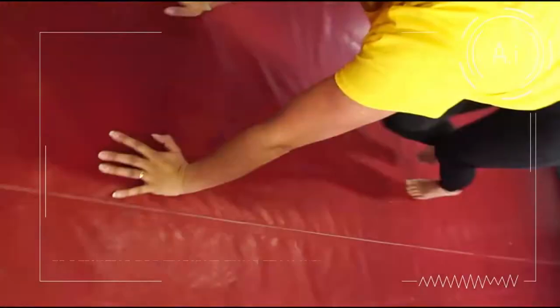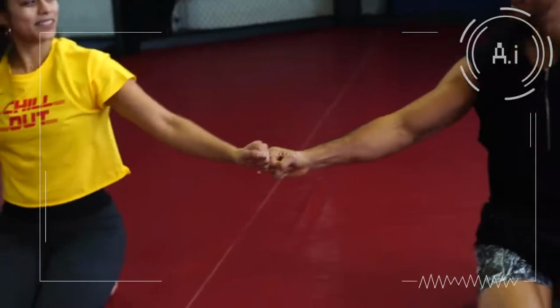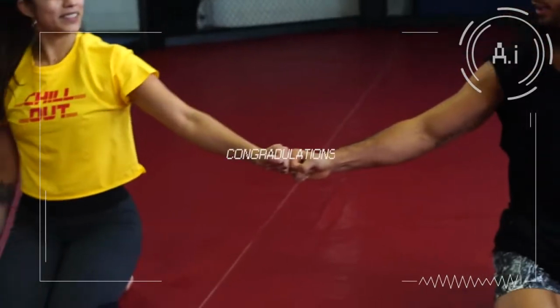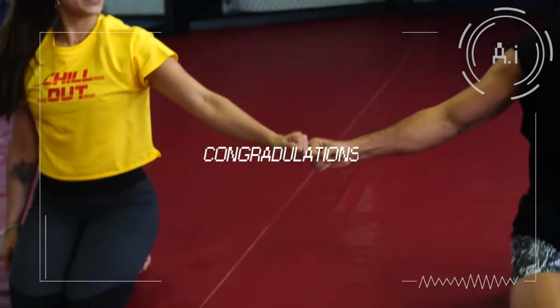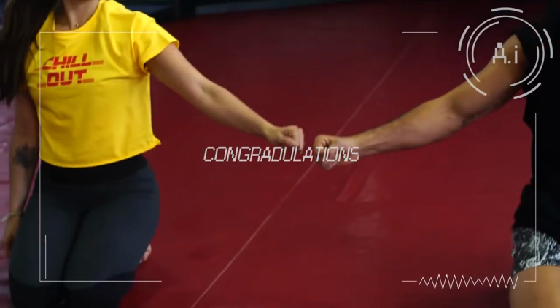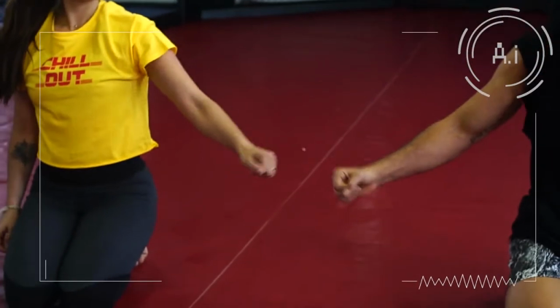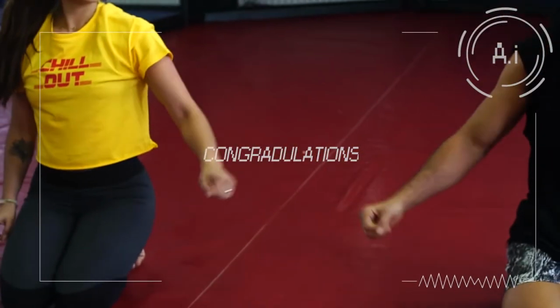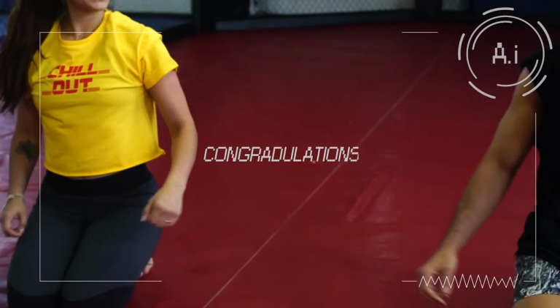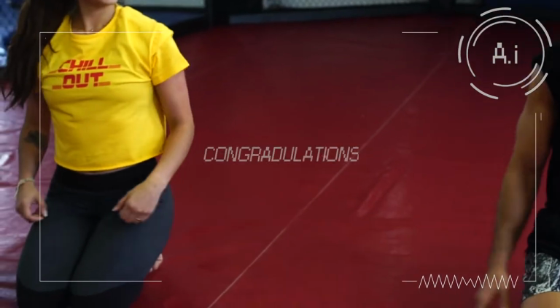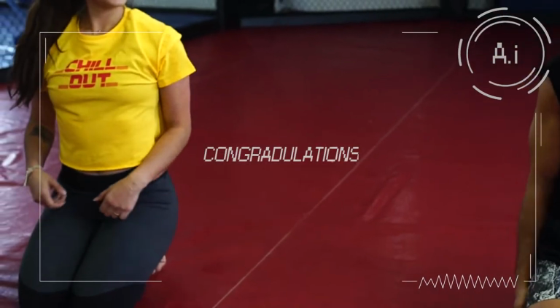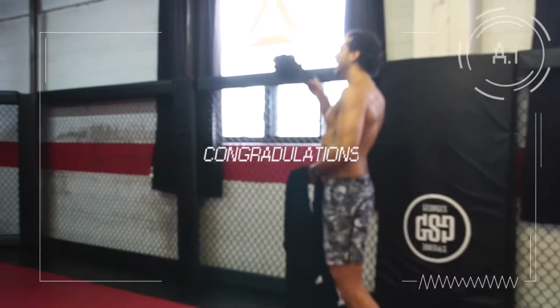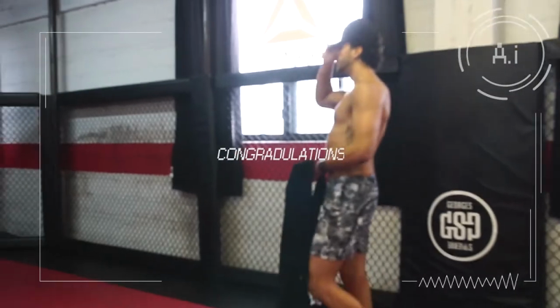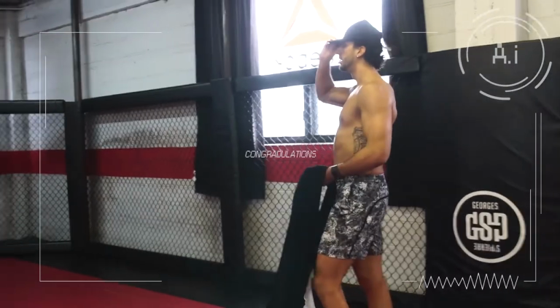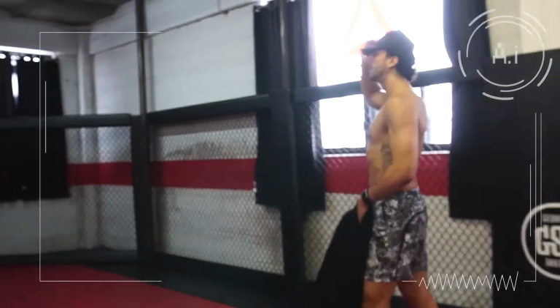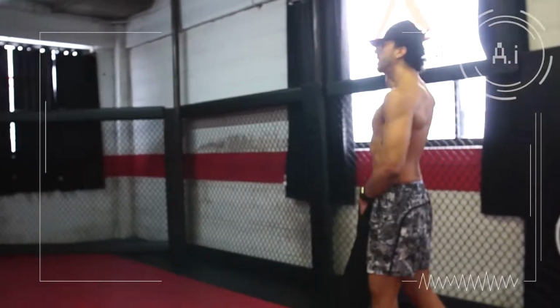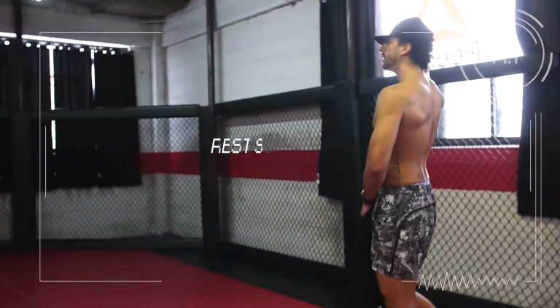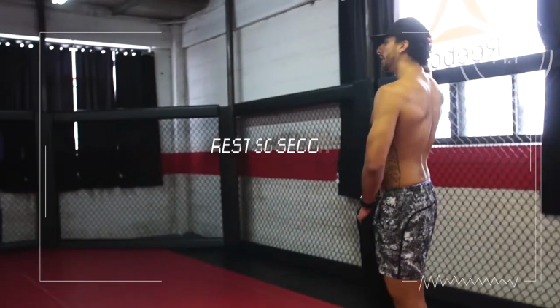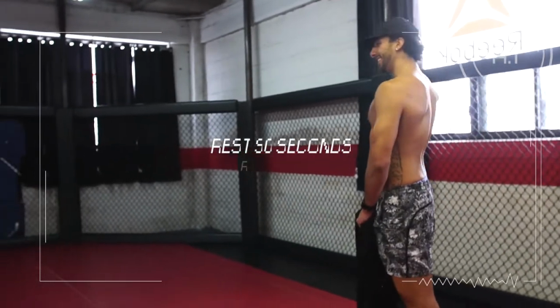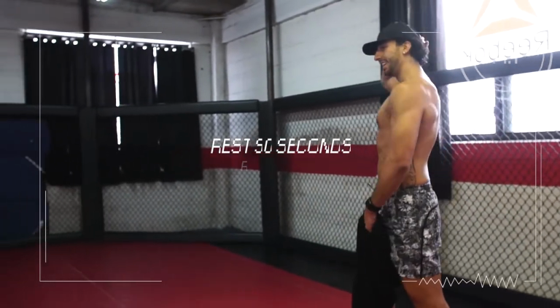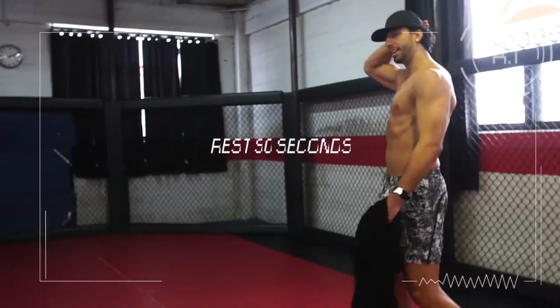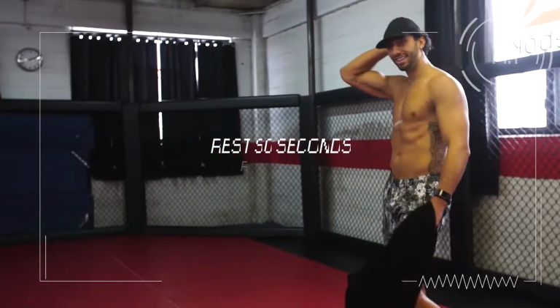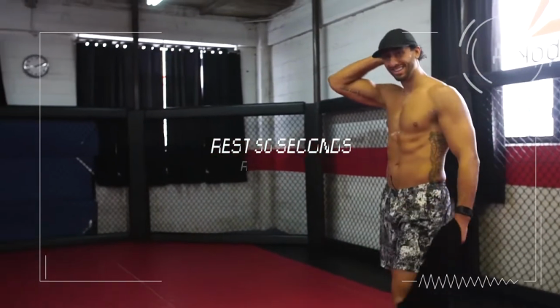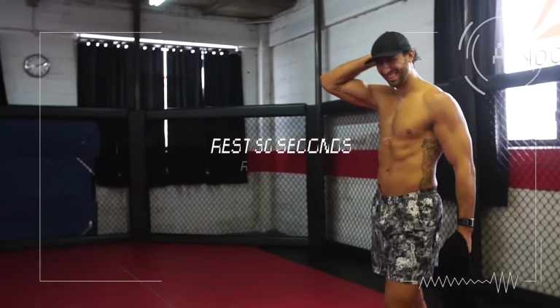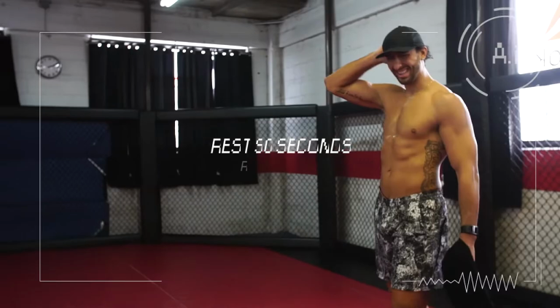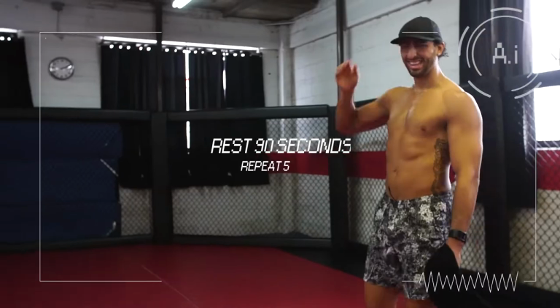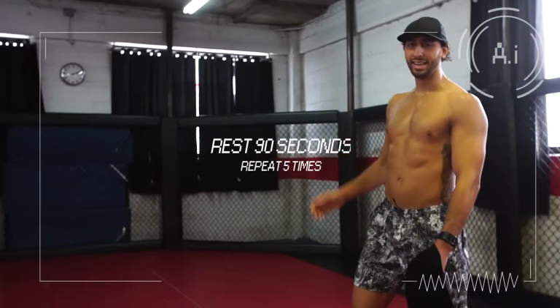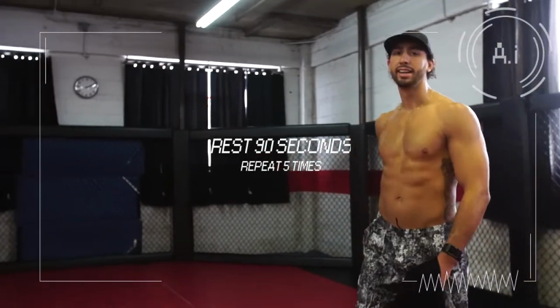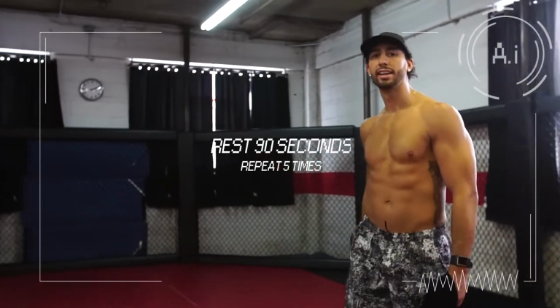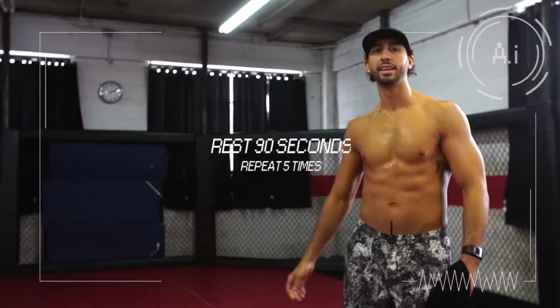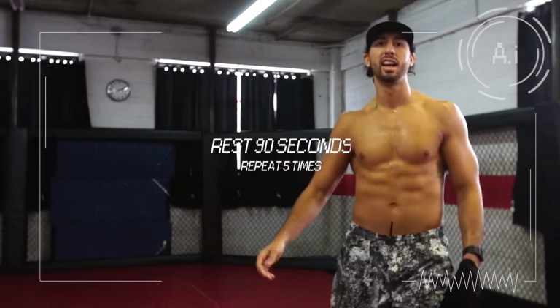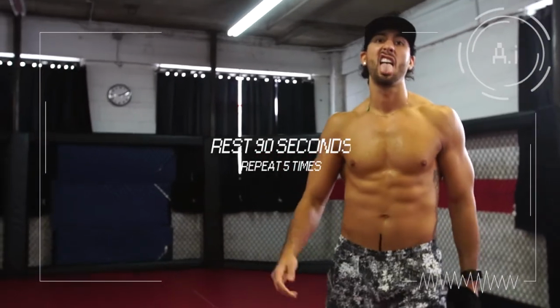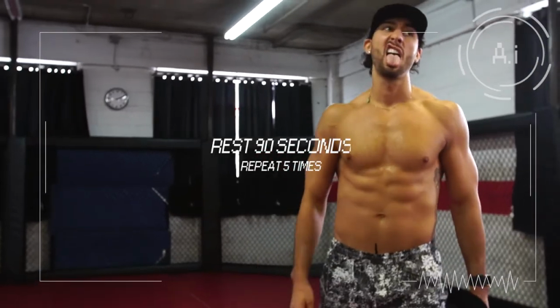Congratulations, you've finished a circuit. Rest 90 seconds. Repeat five times in total.